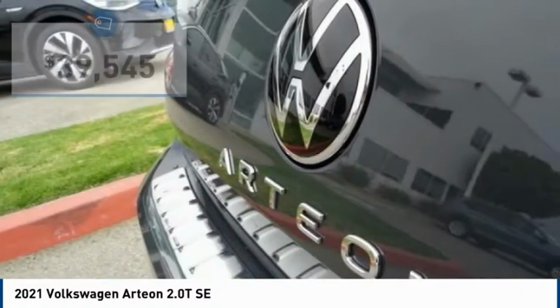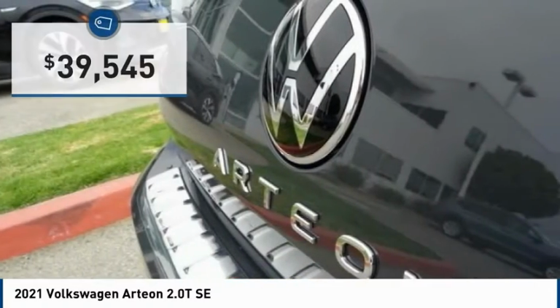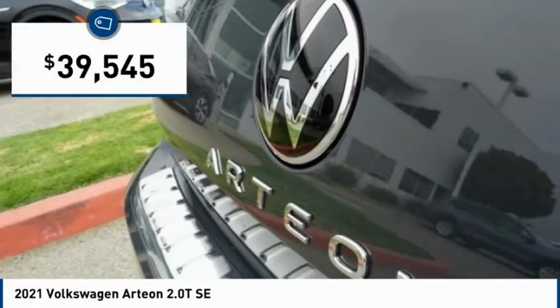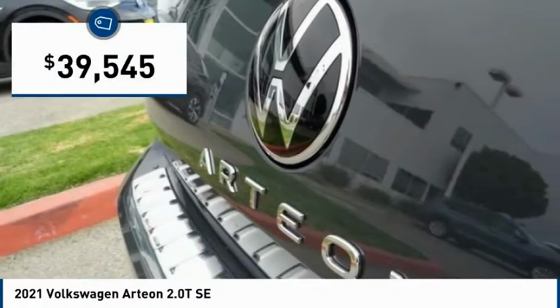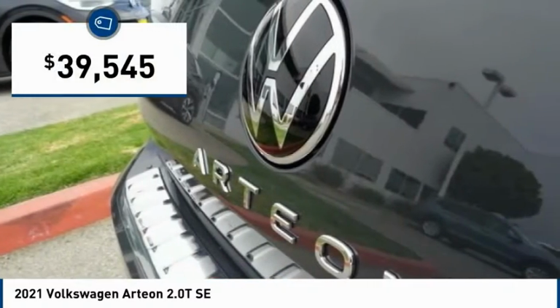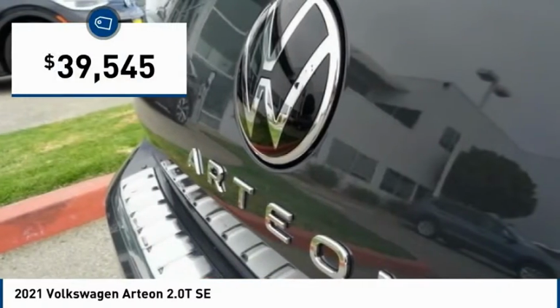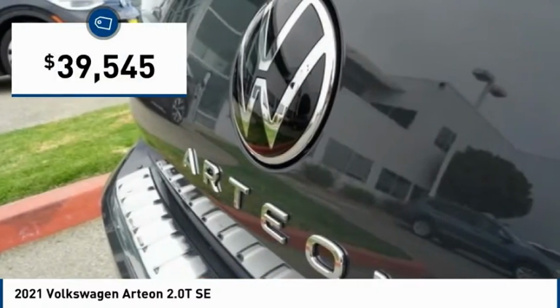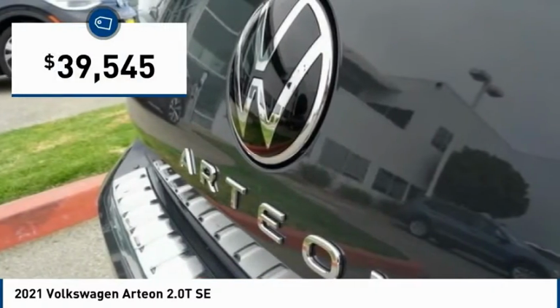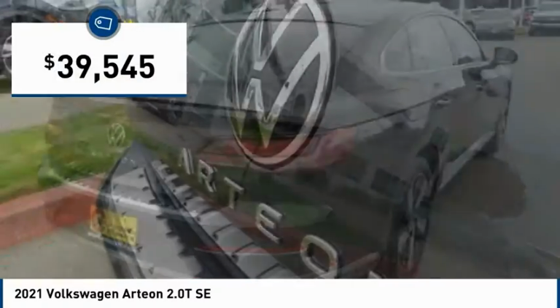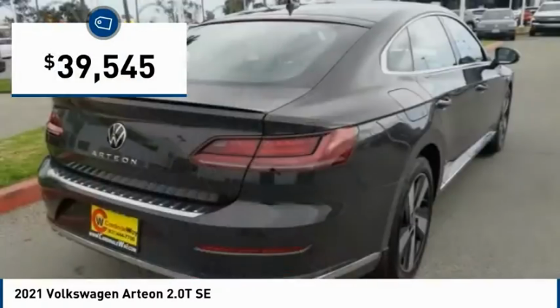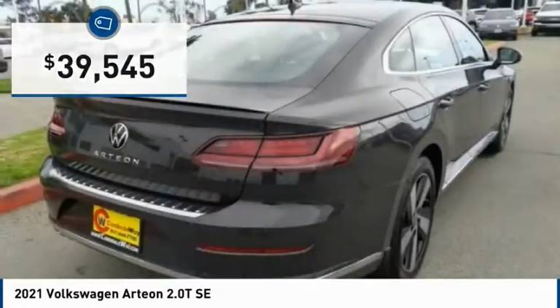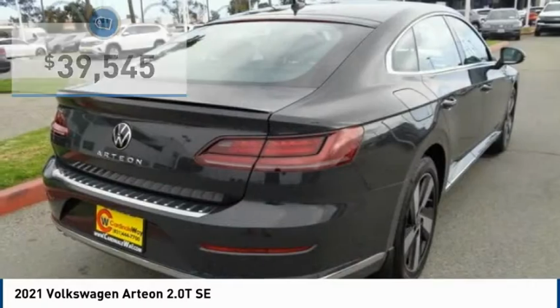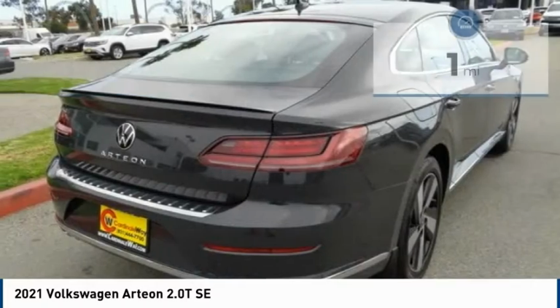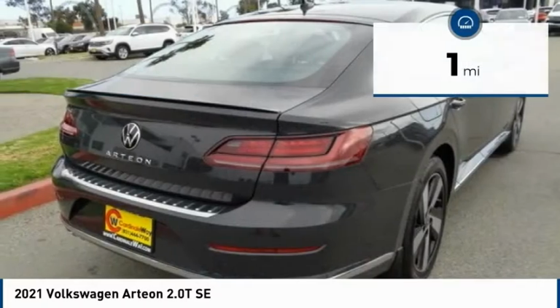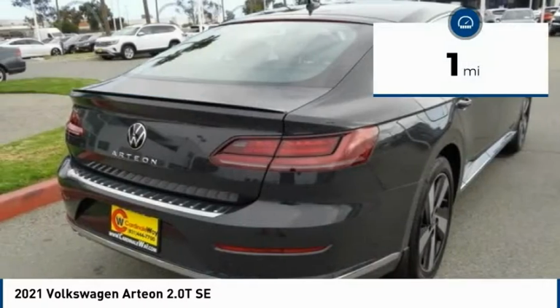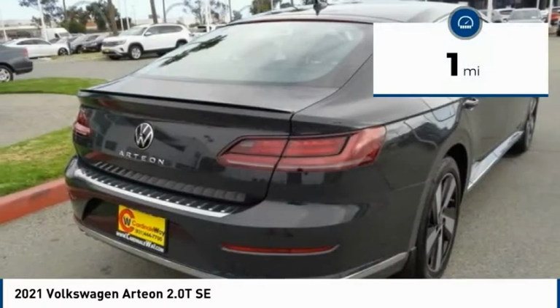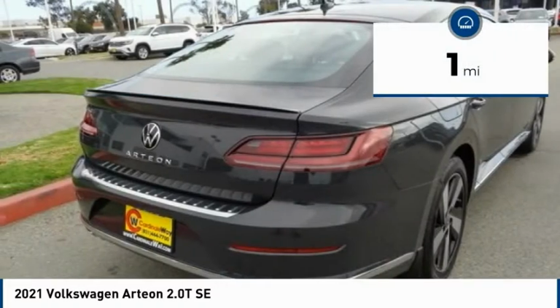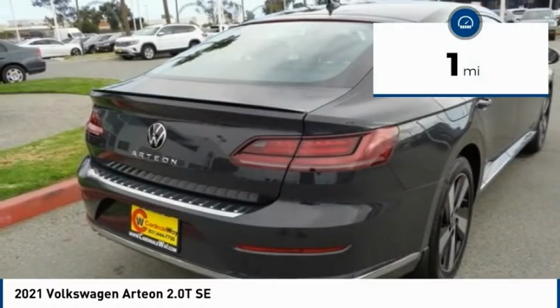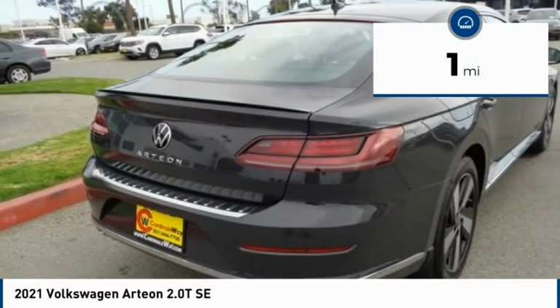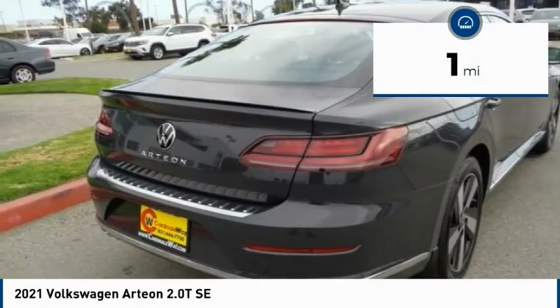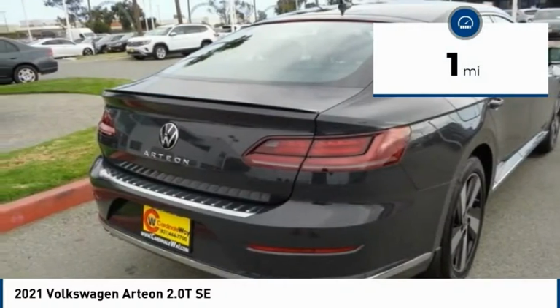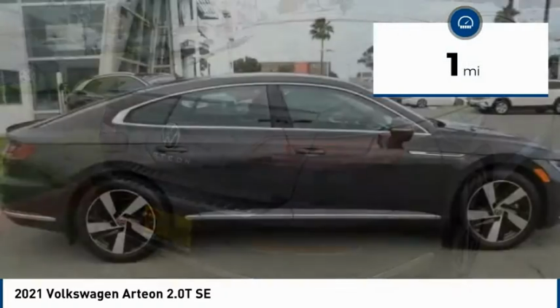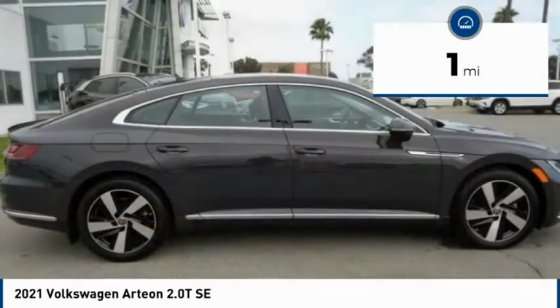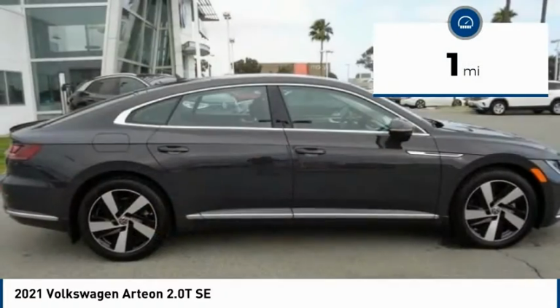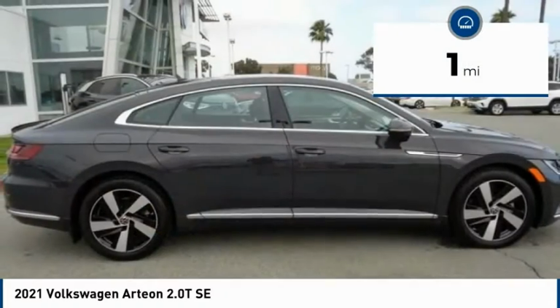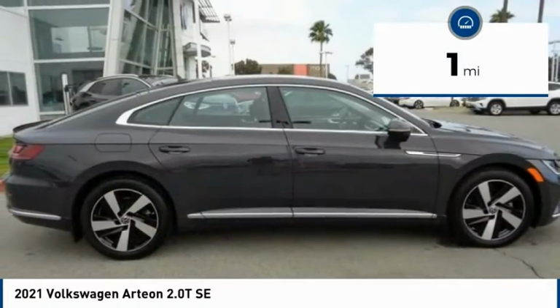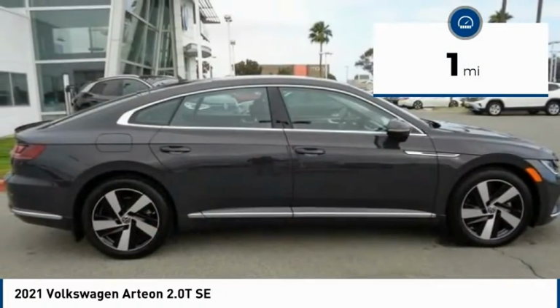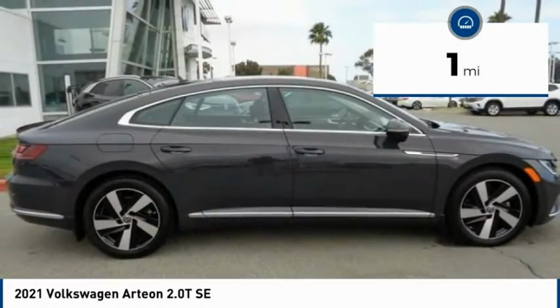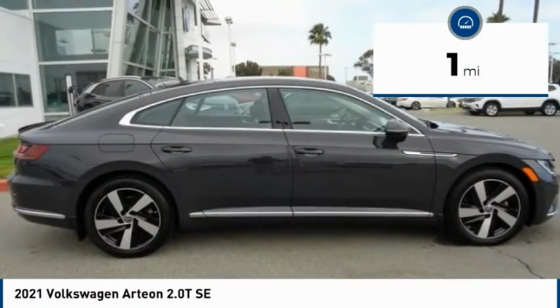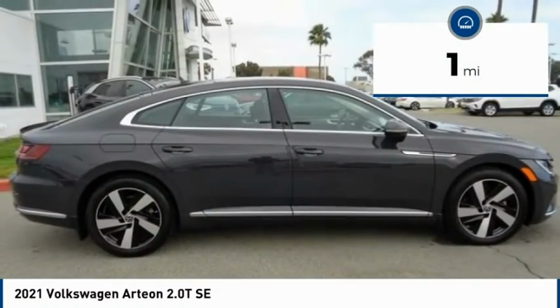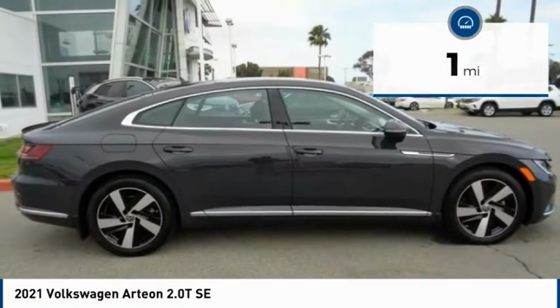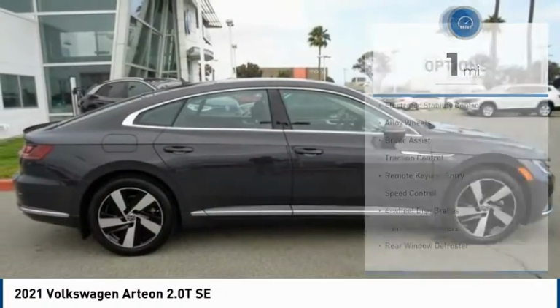And it is priced below $40,000. This vehicle has less than 100 miles. Here are some of this vehicle's great options.